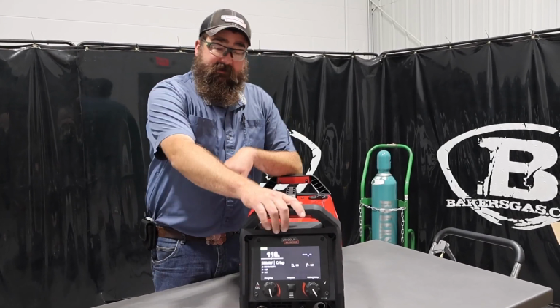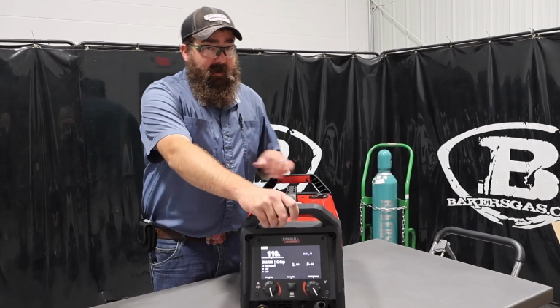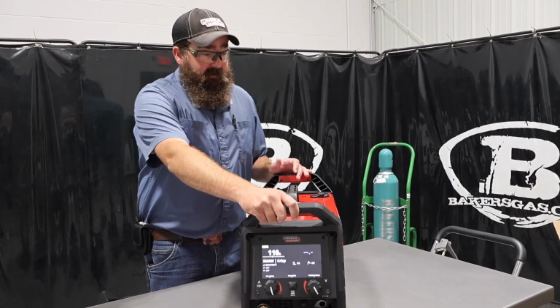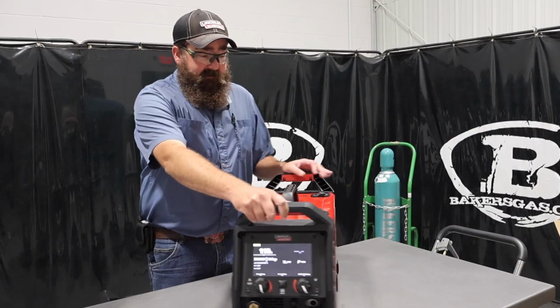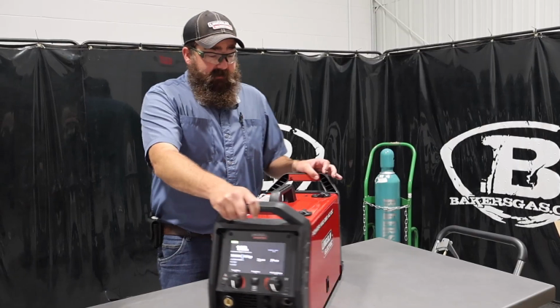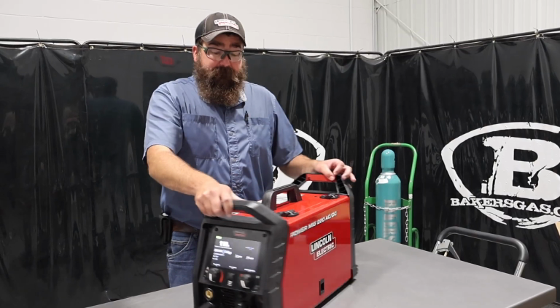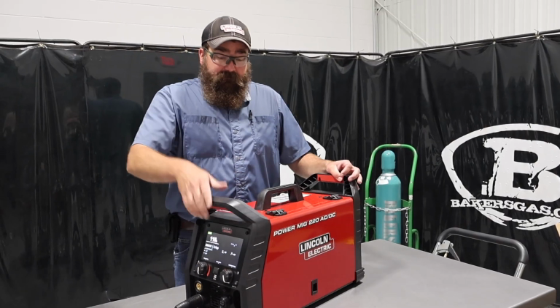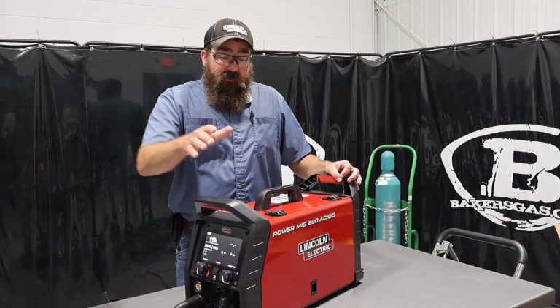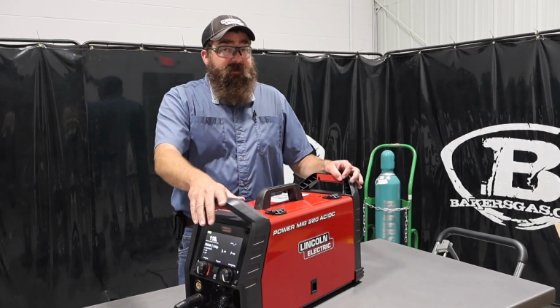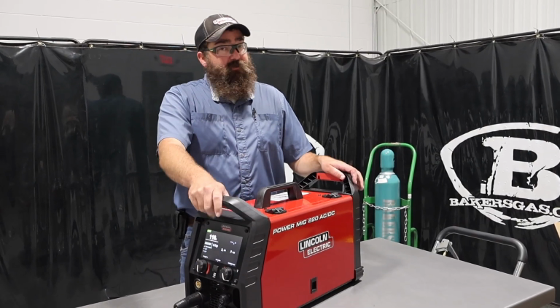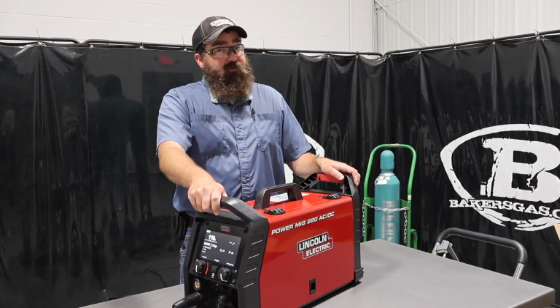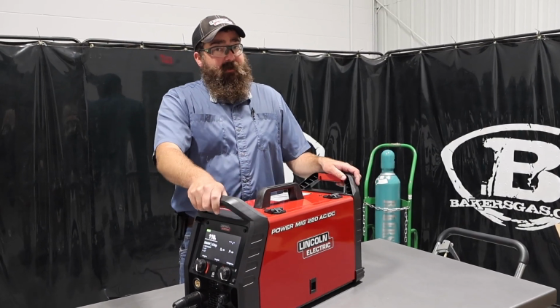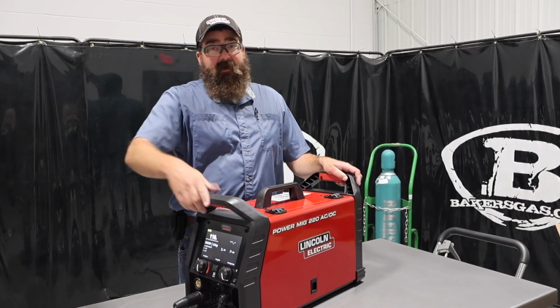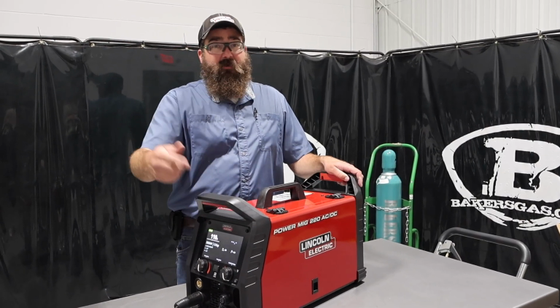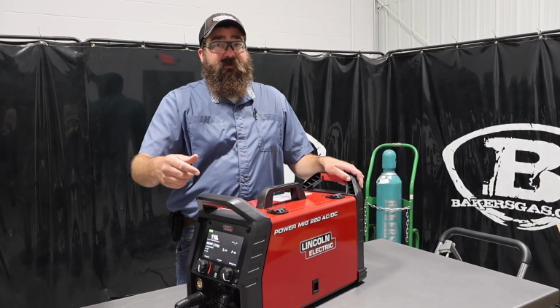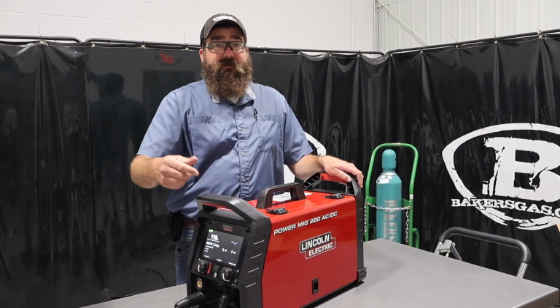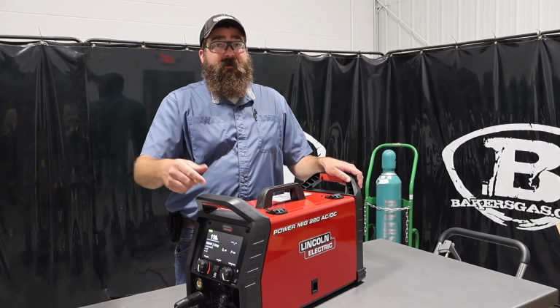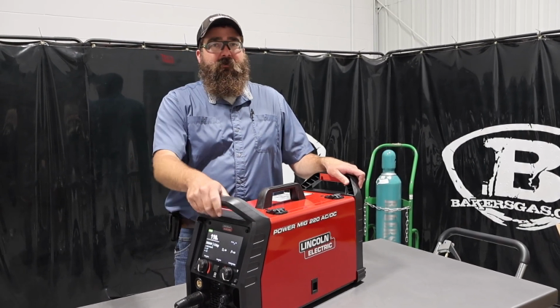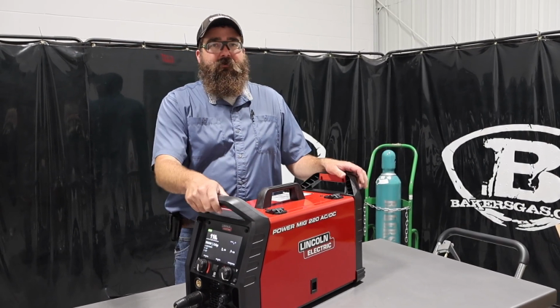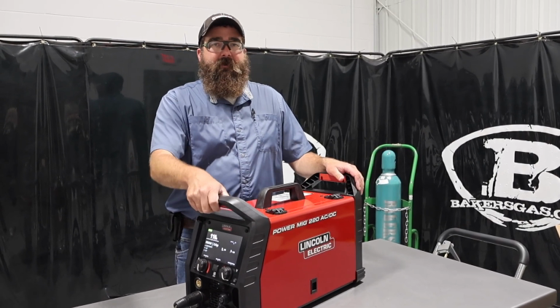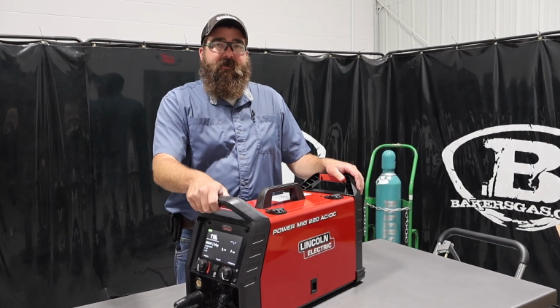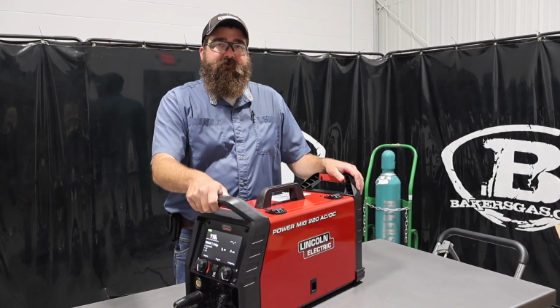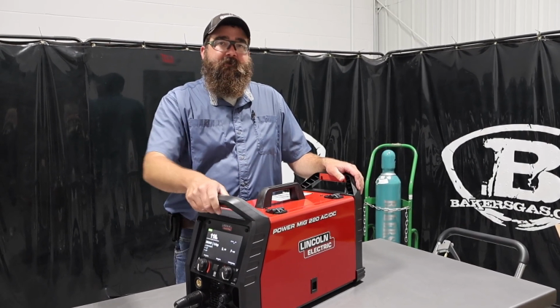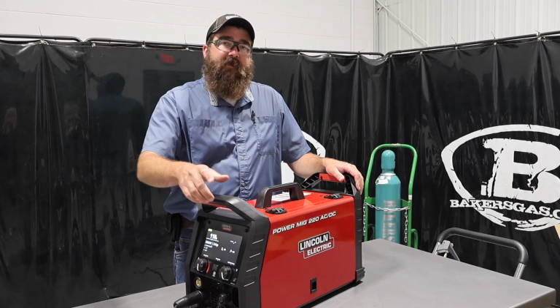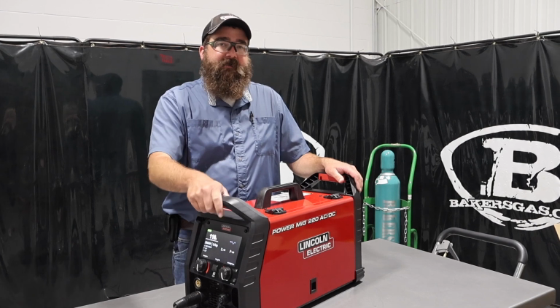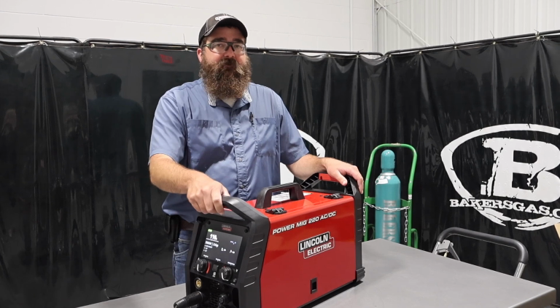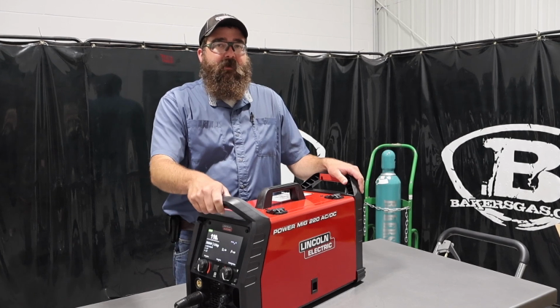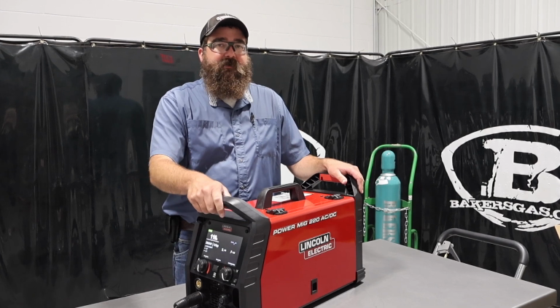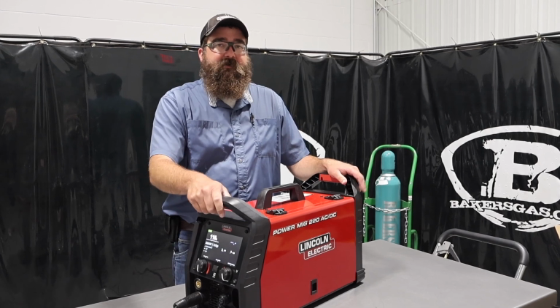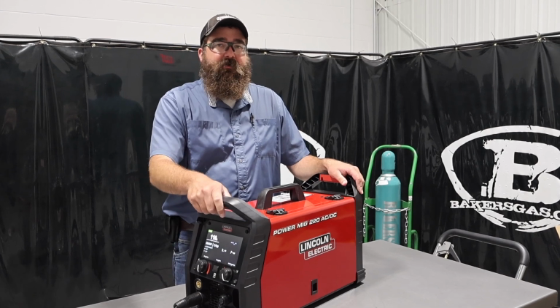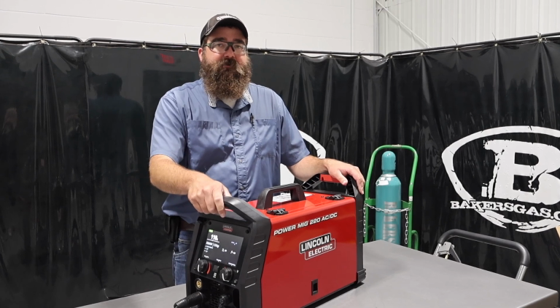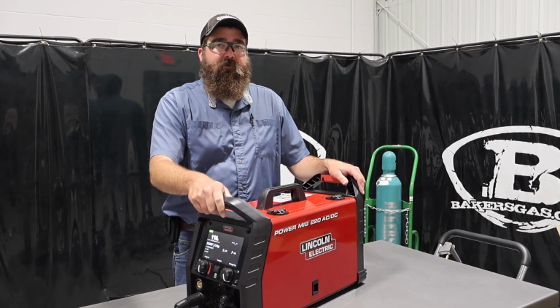That's the top 10 things on this new PowerMig 220. If you've got any questions, leave them down below. We'll do our best to answer them. Thanks again for watching and stay tuned for more.